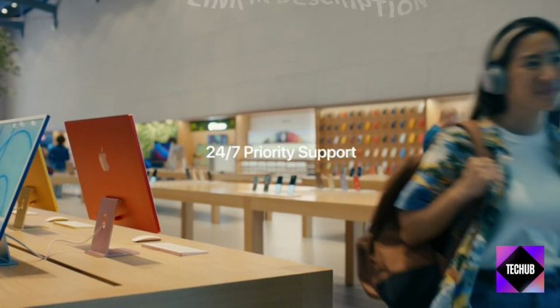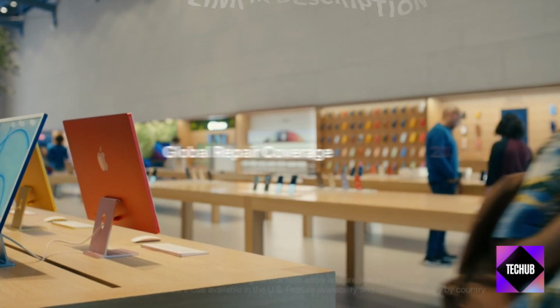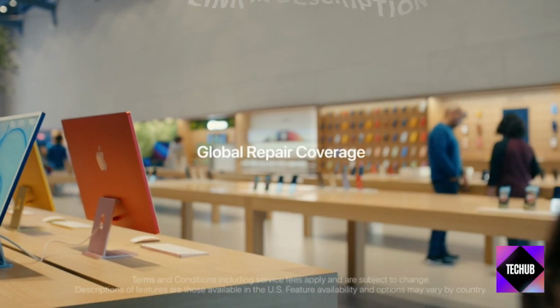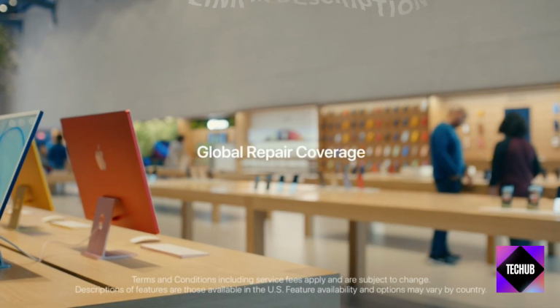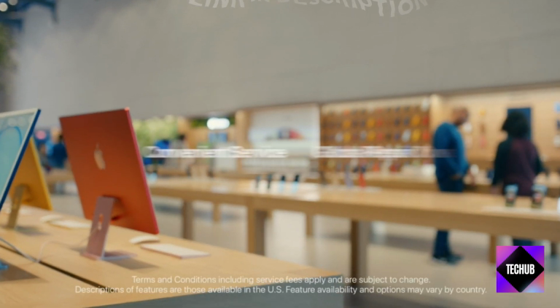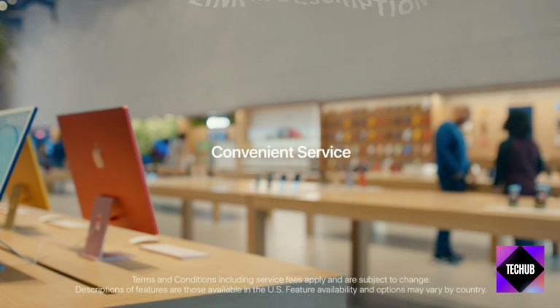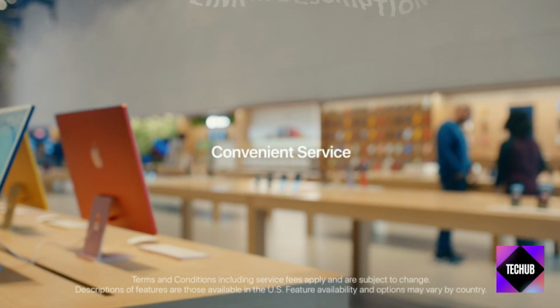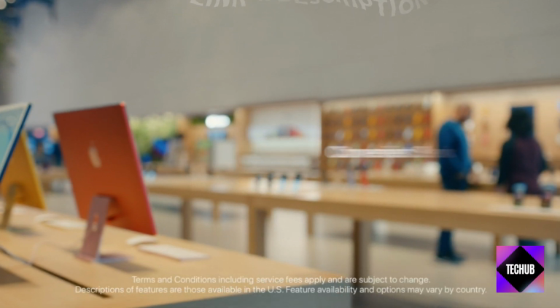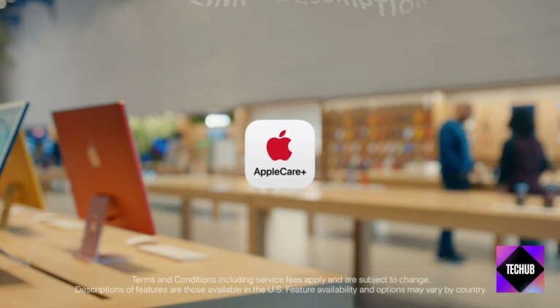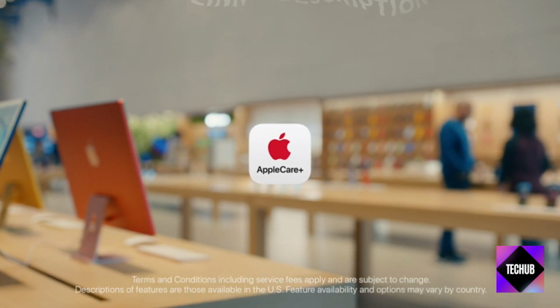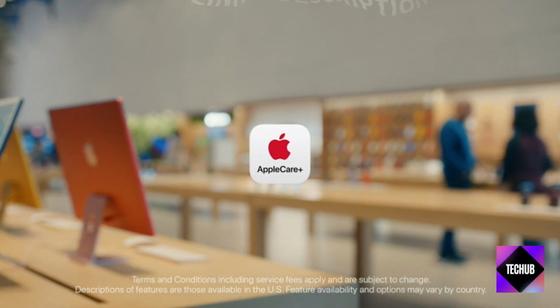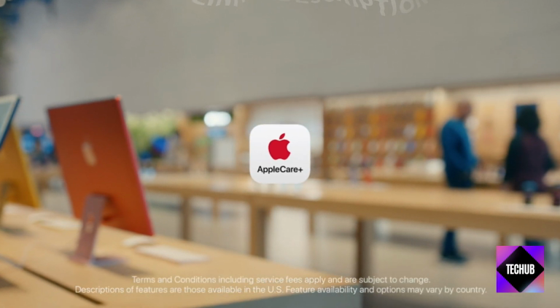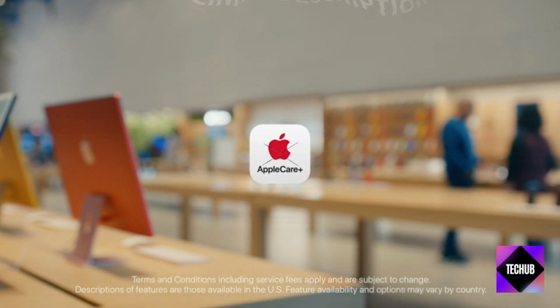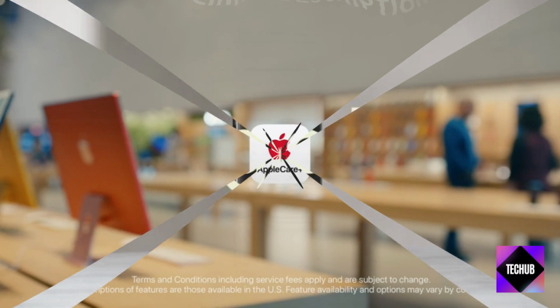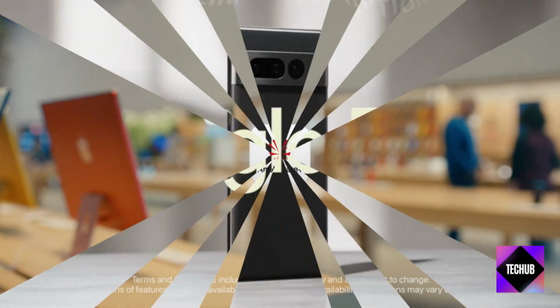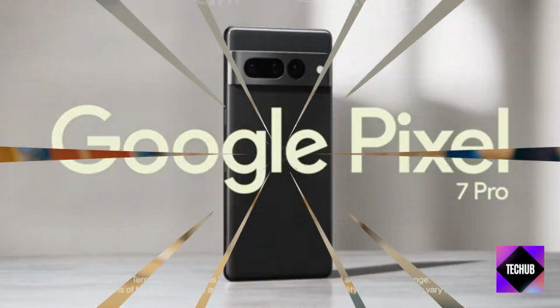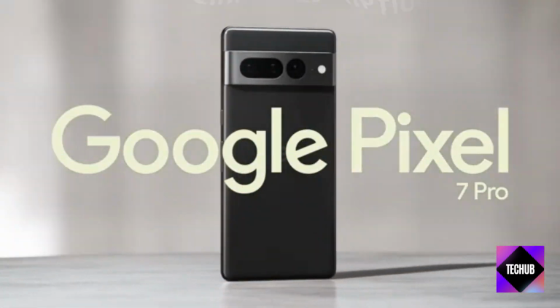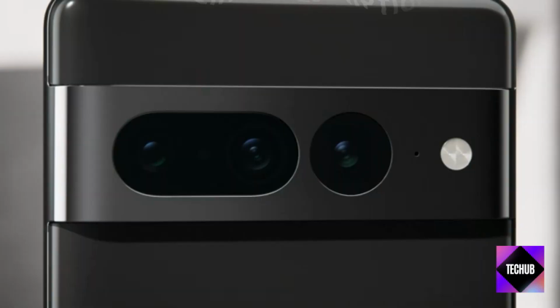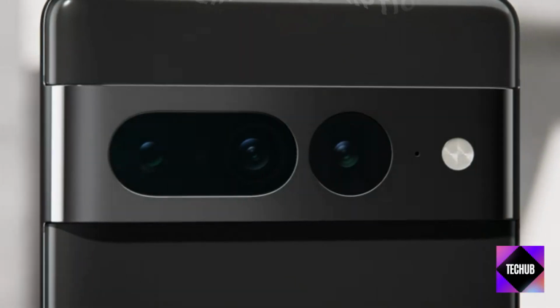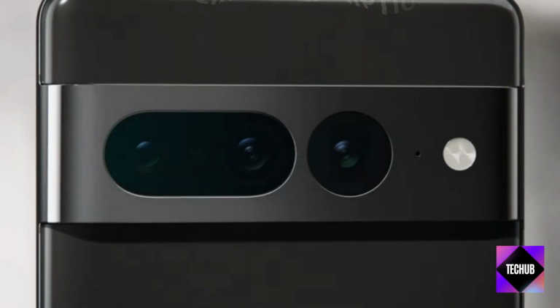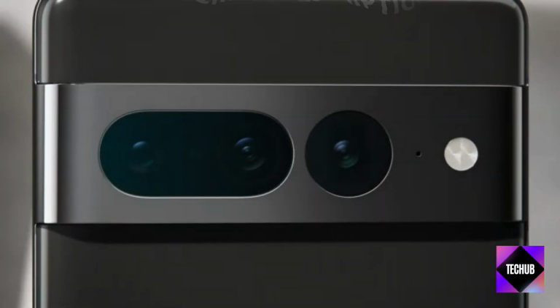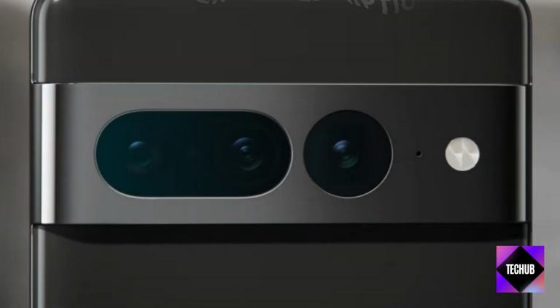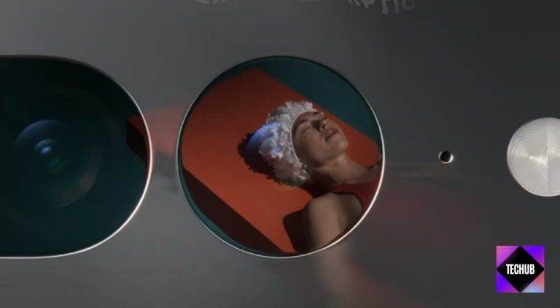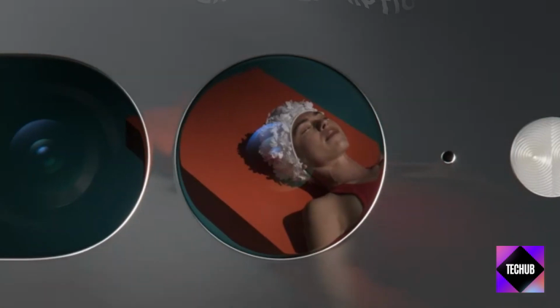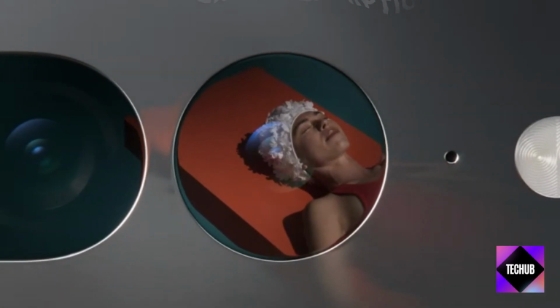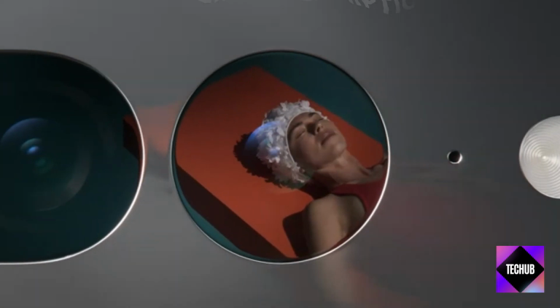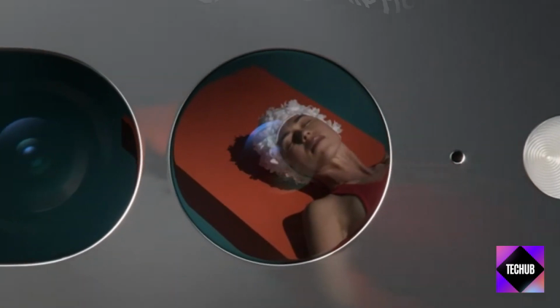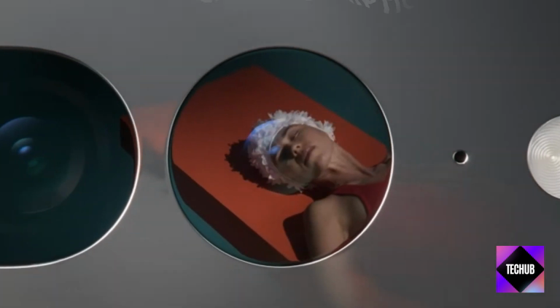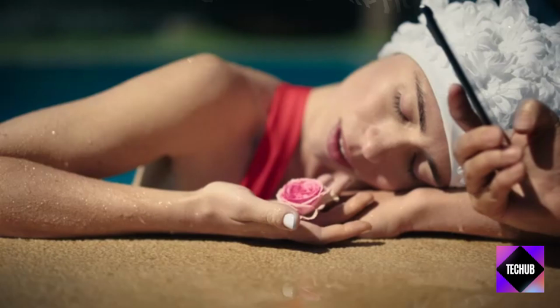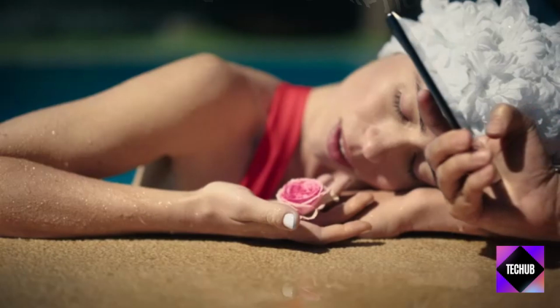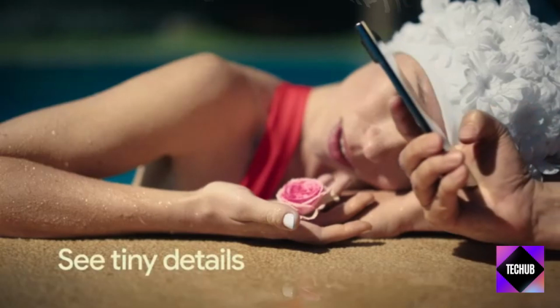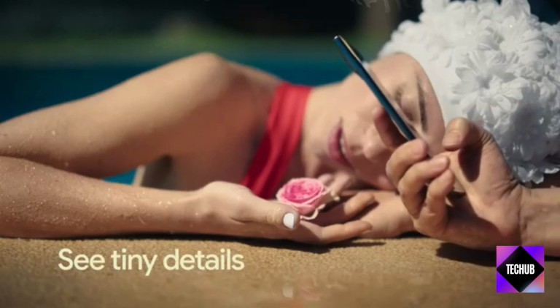Last but not least, we have the Razer Kiyo X, perfect for content creators and streamers. Level up your video quality with this fantastic deal.